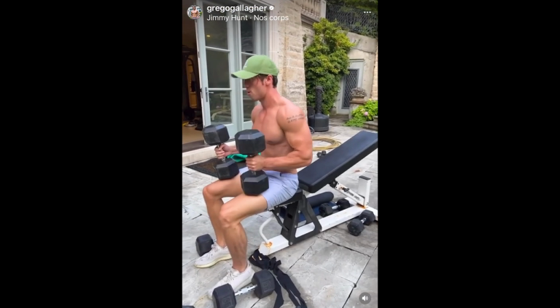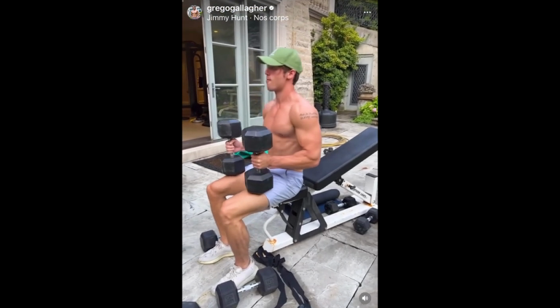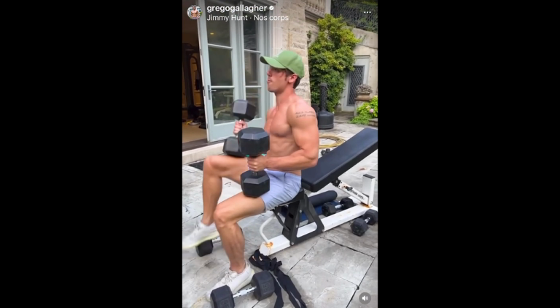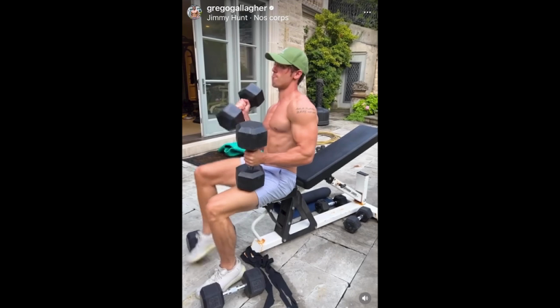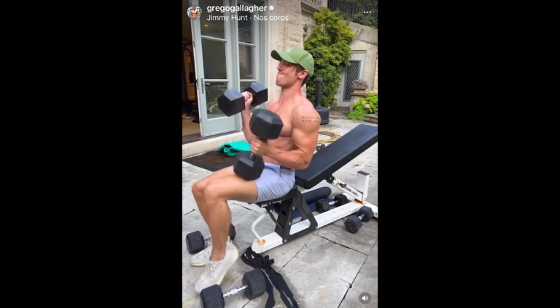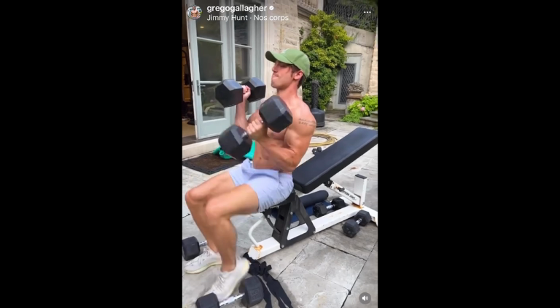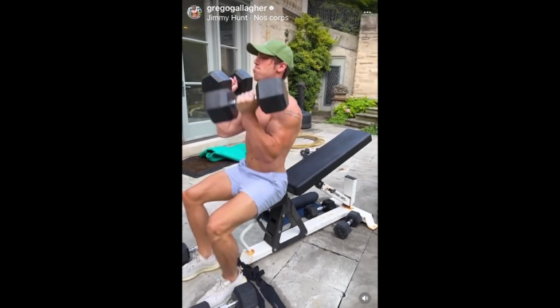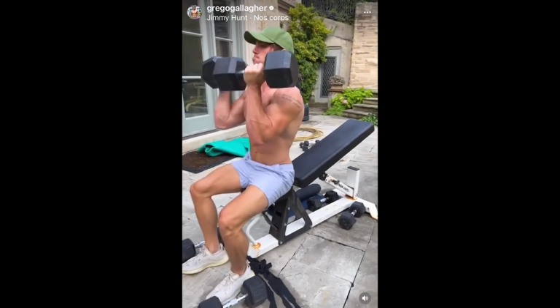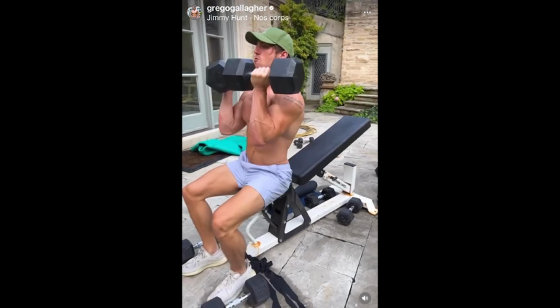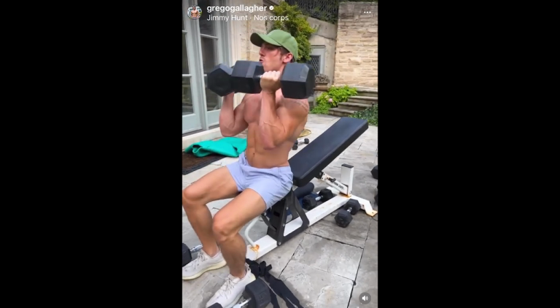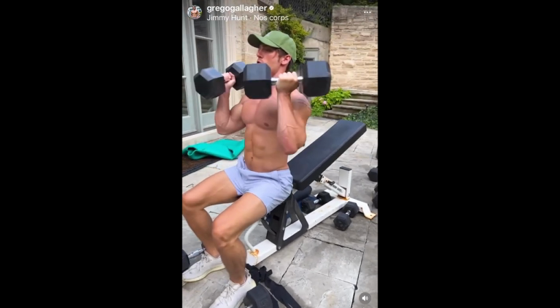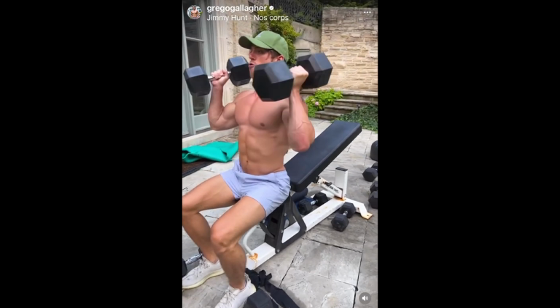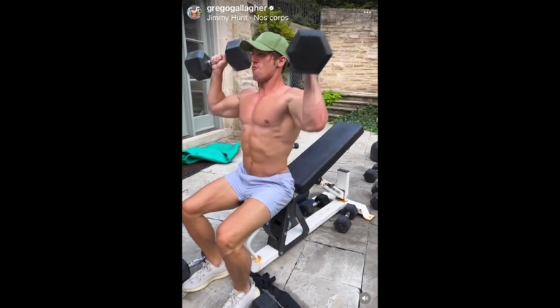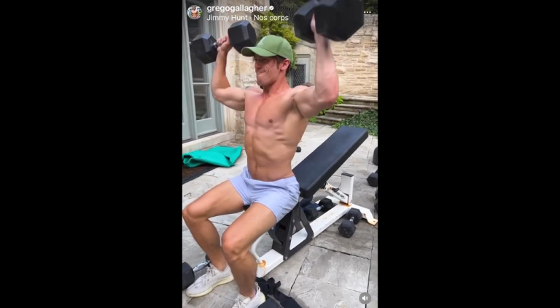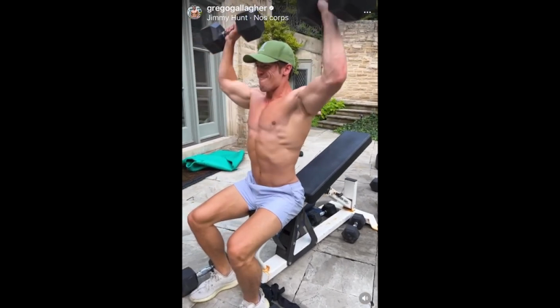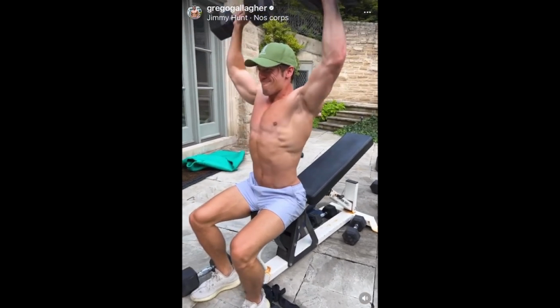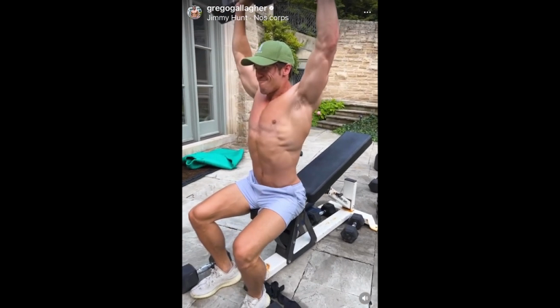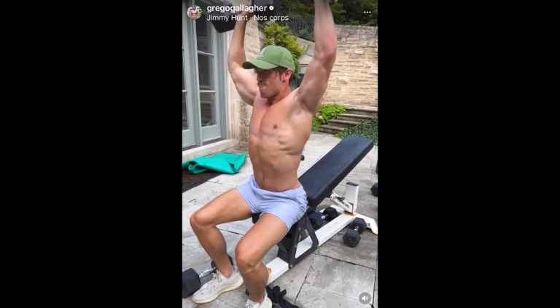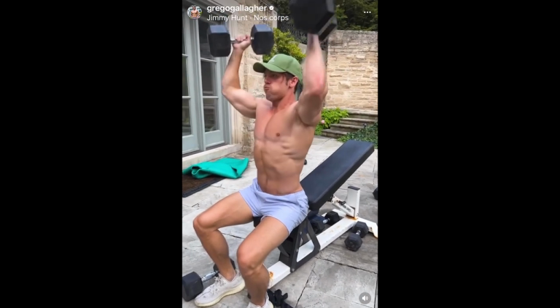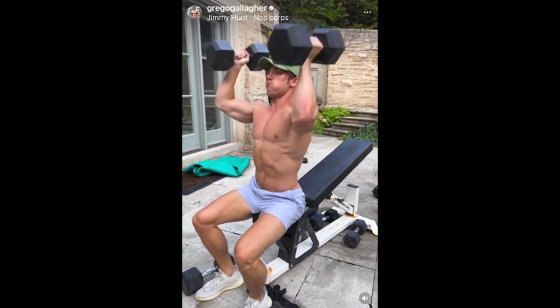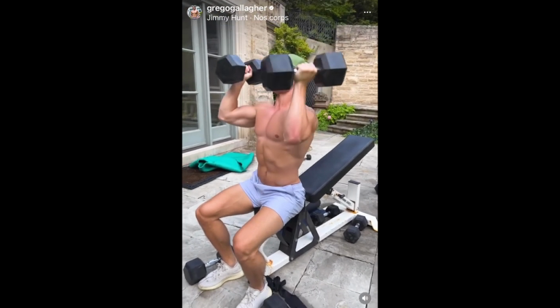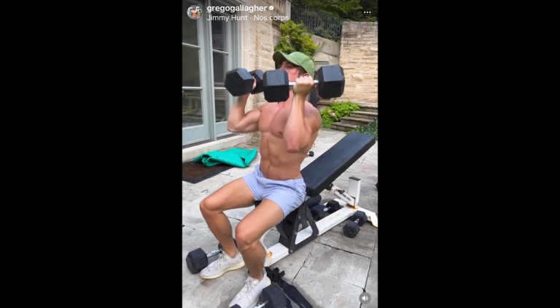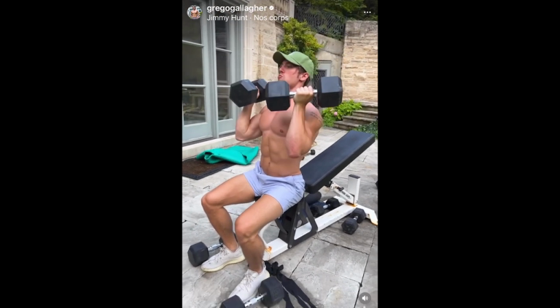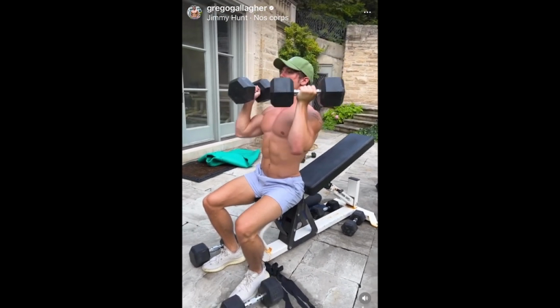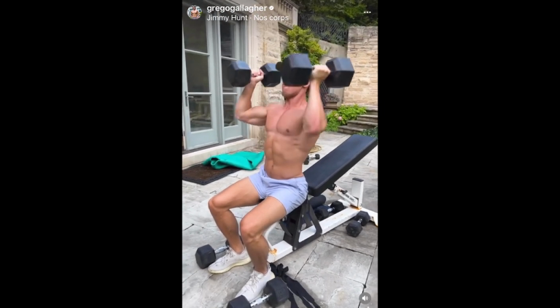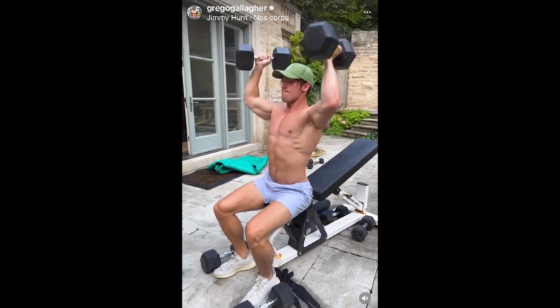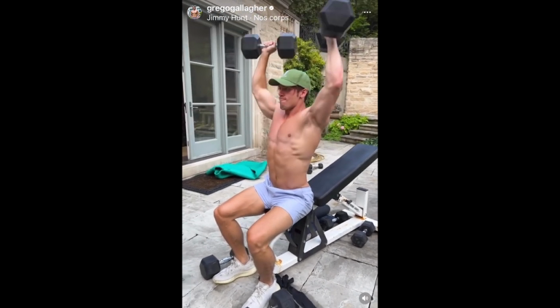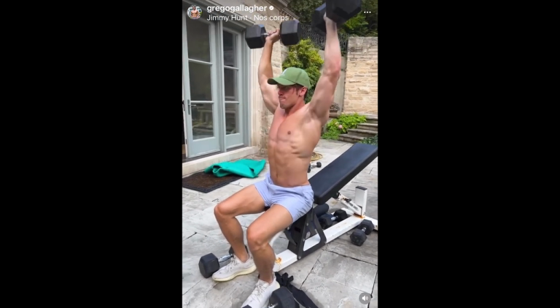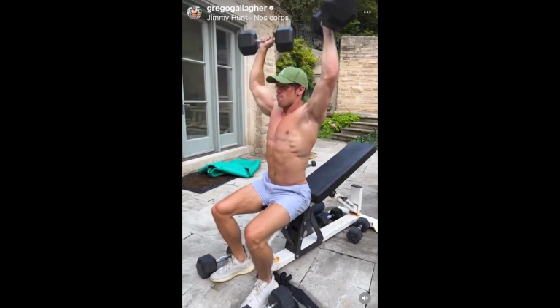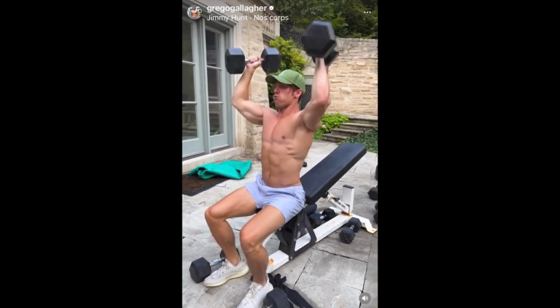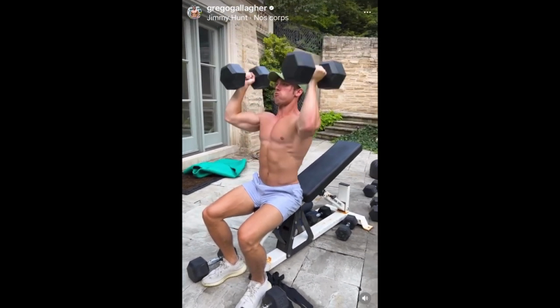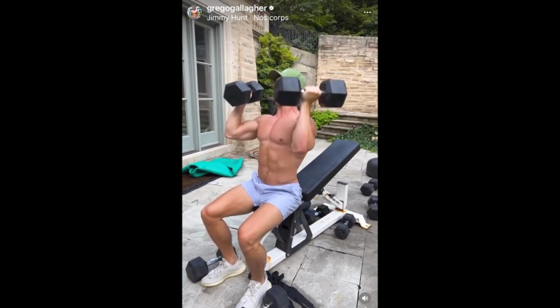So today I'm going to be crushing the shoulders, a little bit of back, tricep, and the quads. So this will be a really, really good workout.